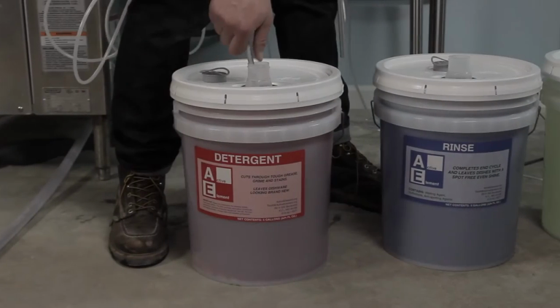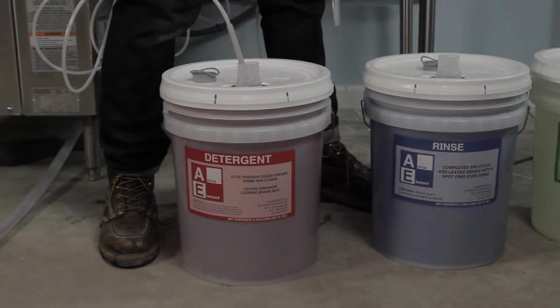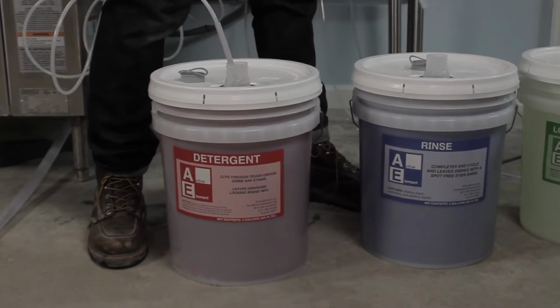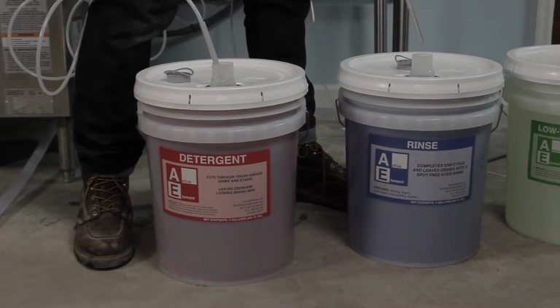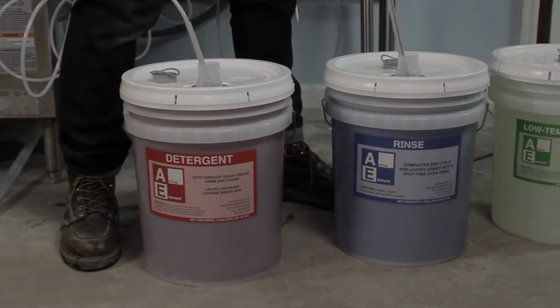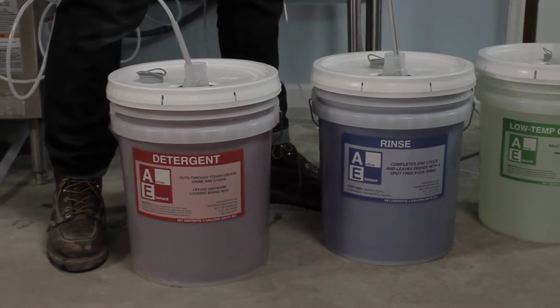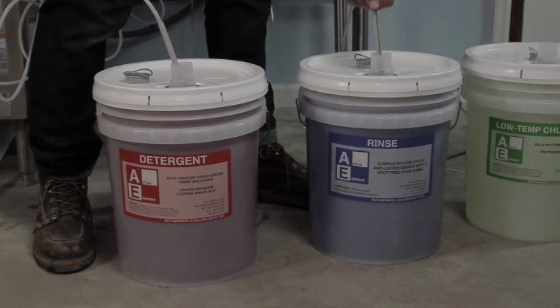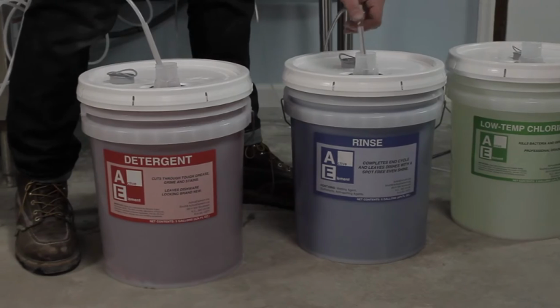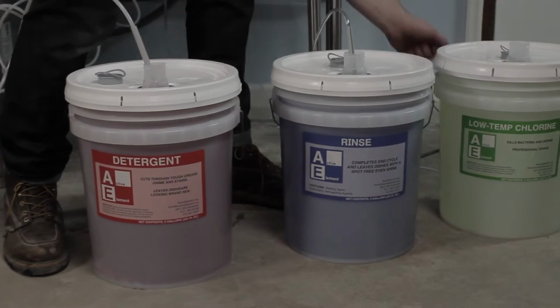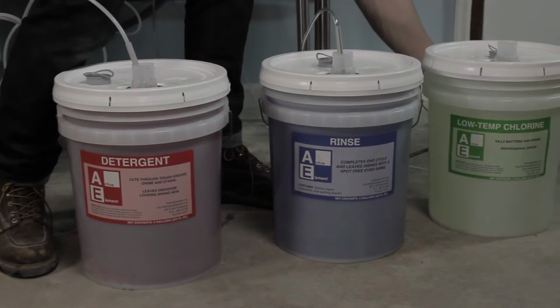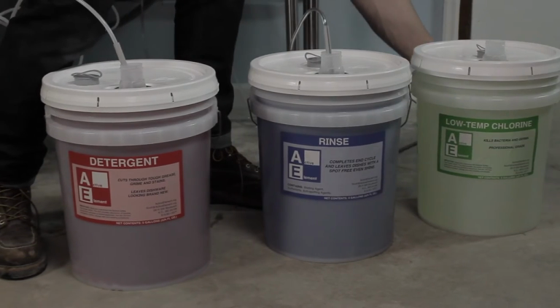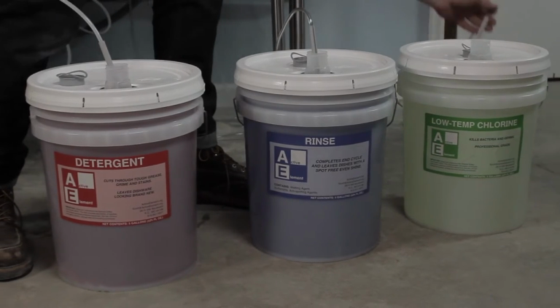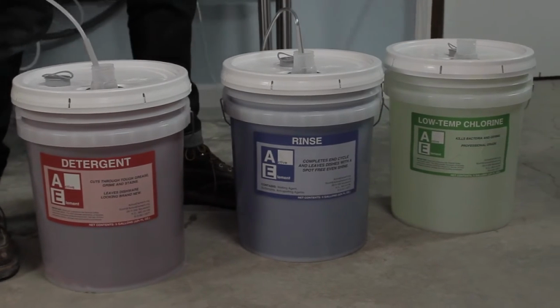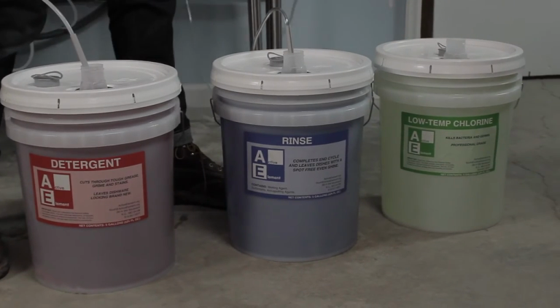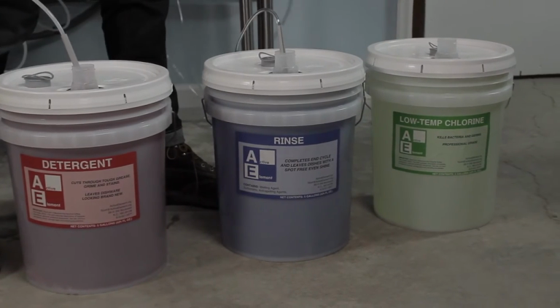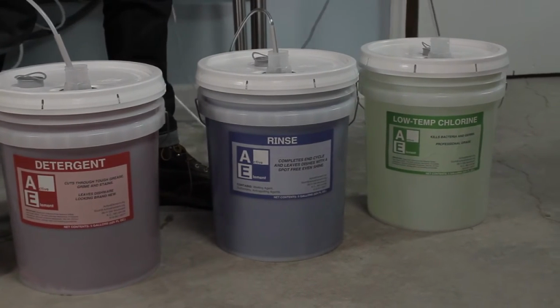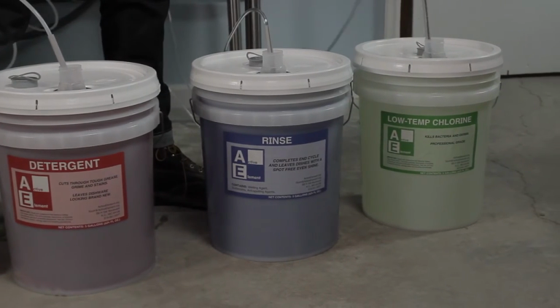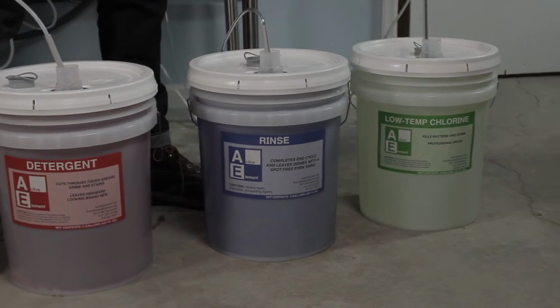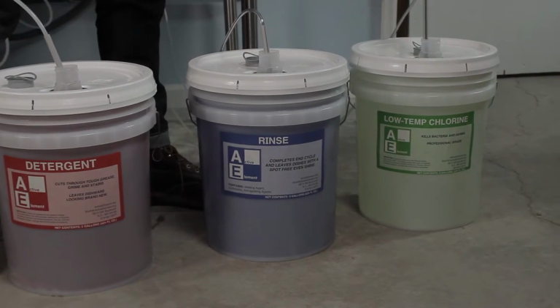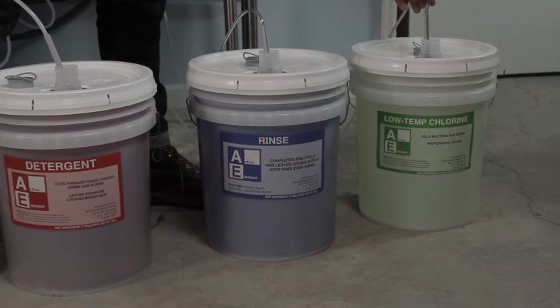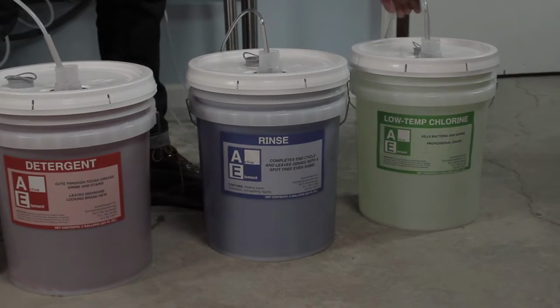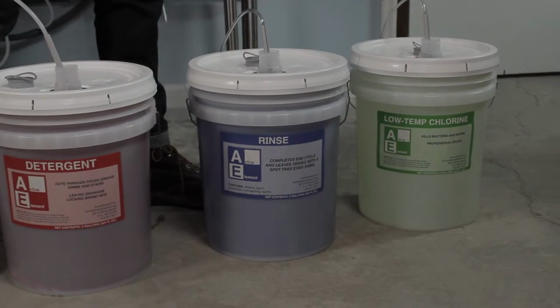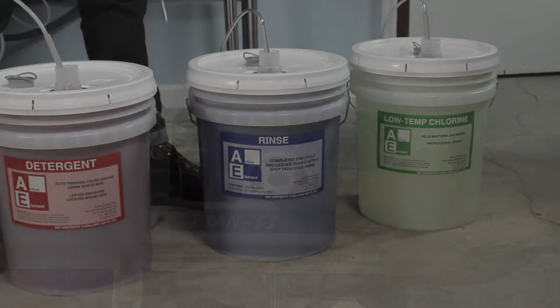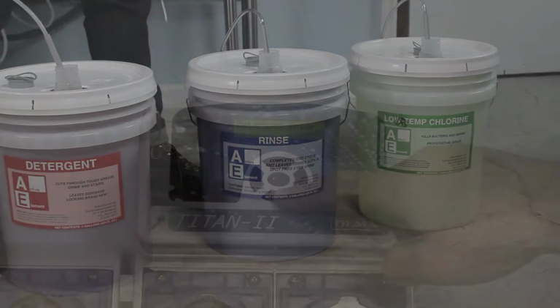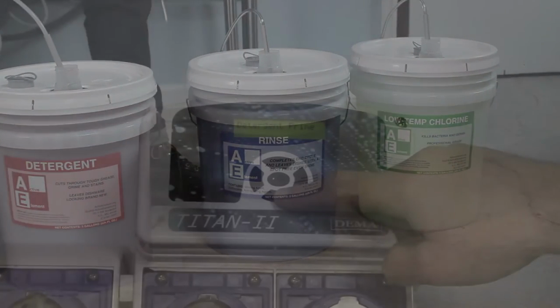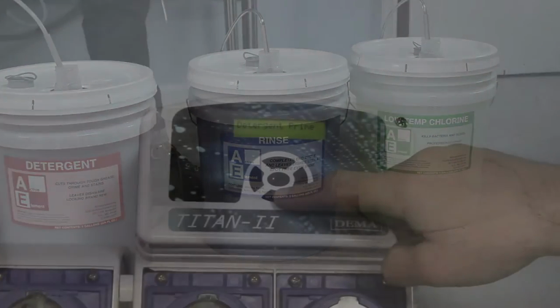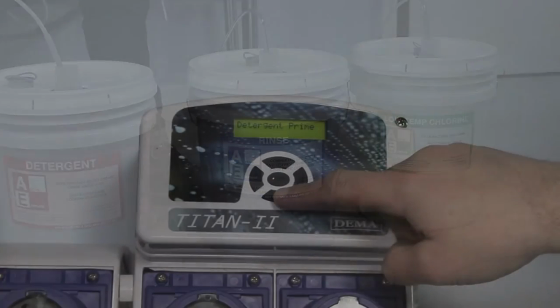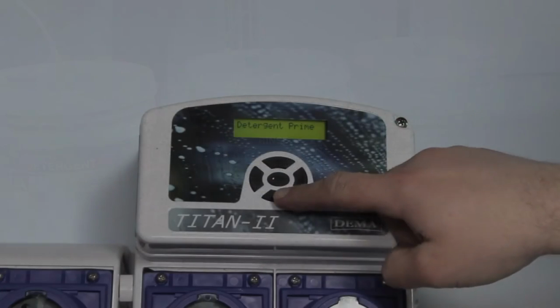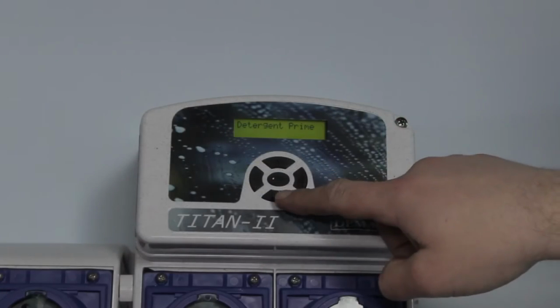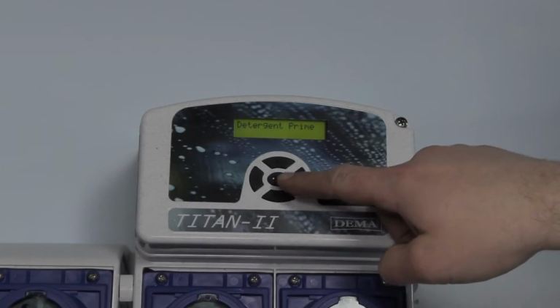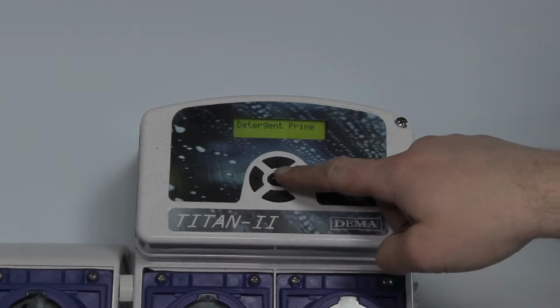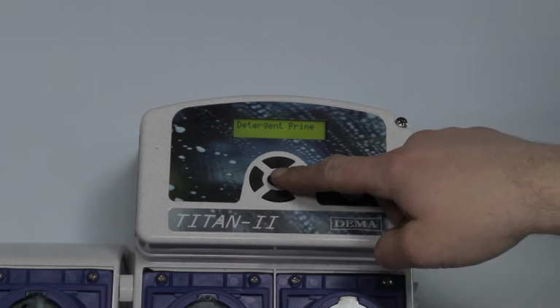For your dishwasher chemicals, start by inserting the pickup tubes into the chemical pails, and prime the pumps for a cycle.